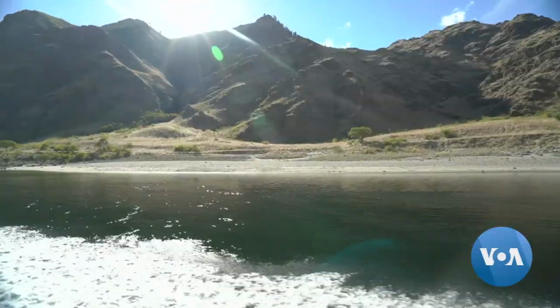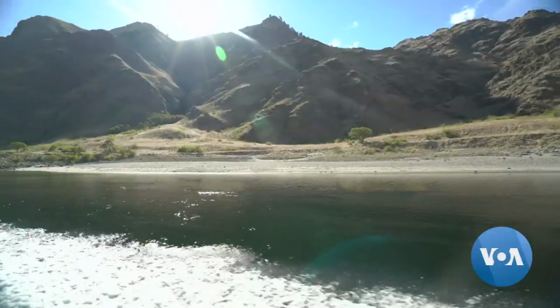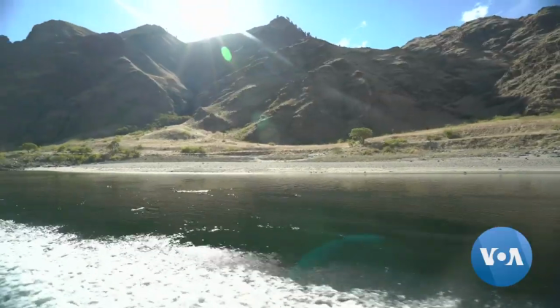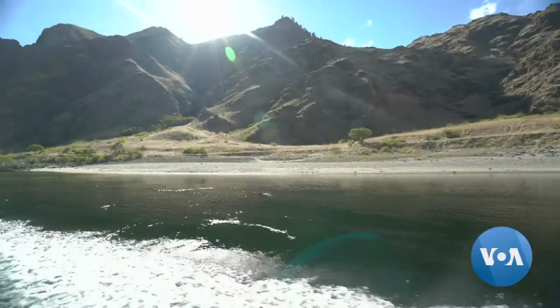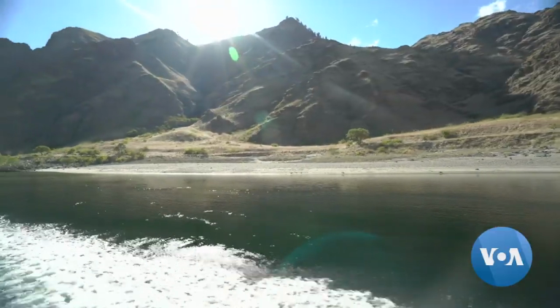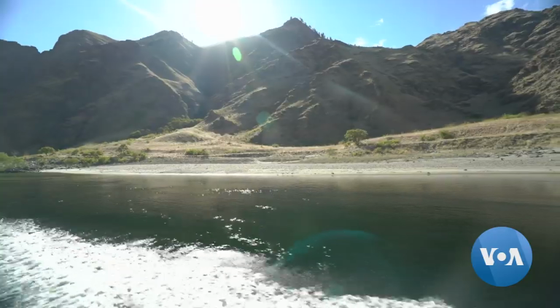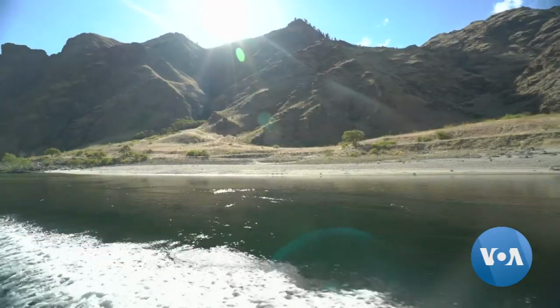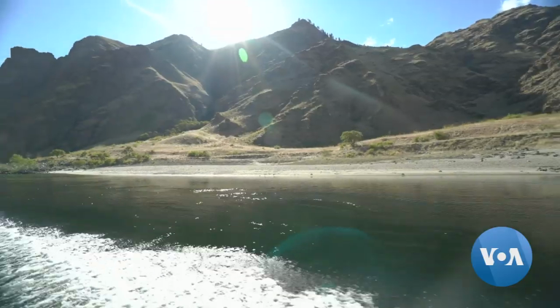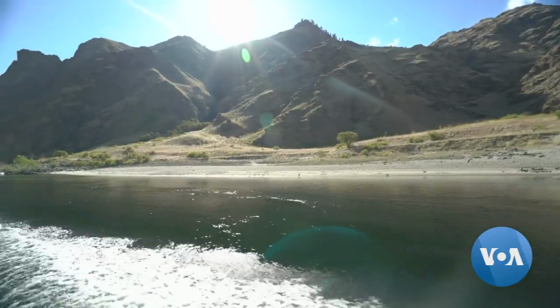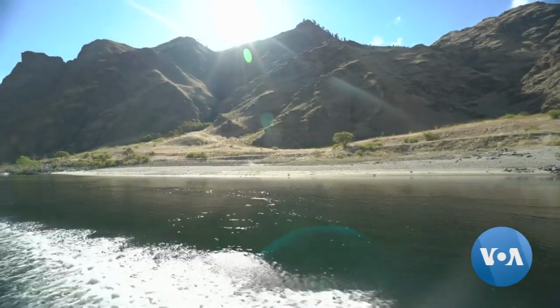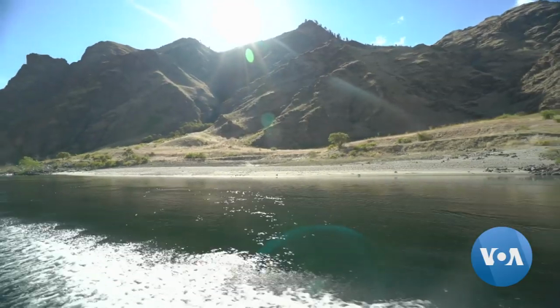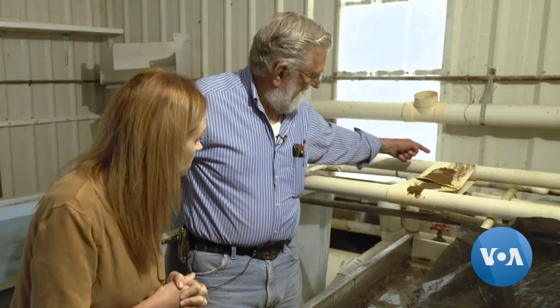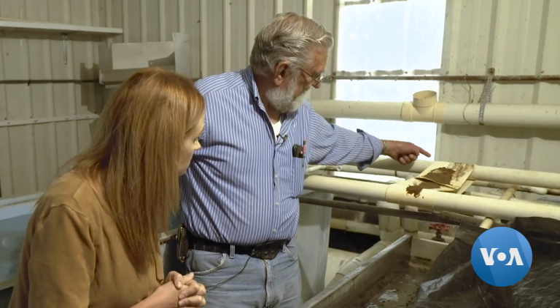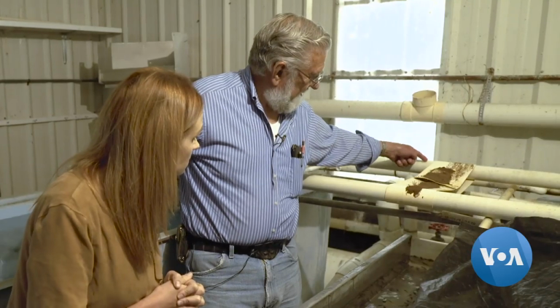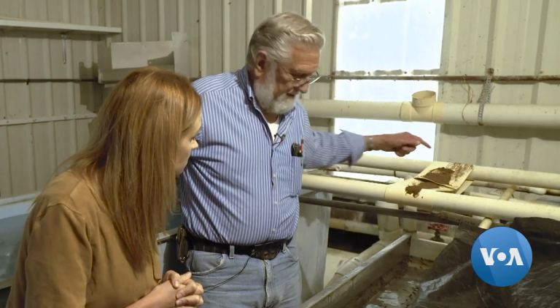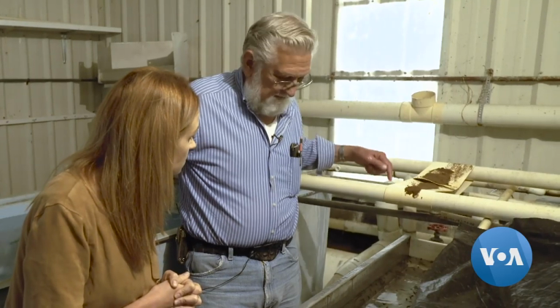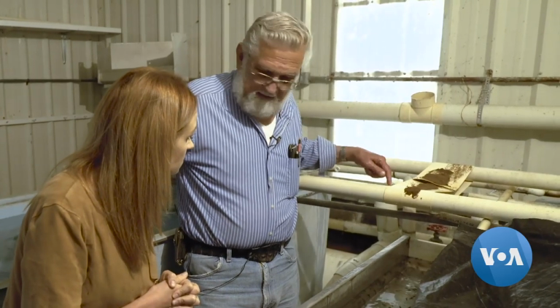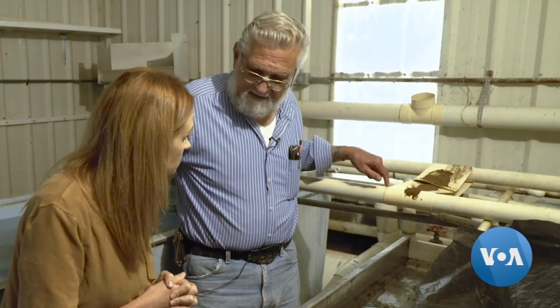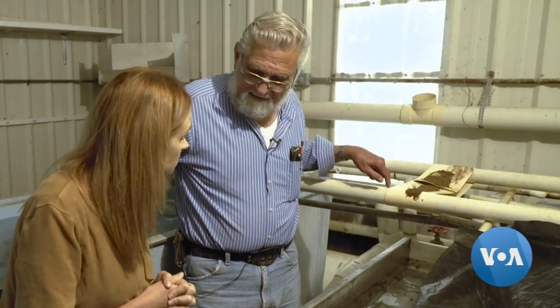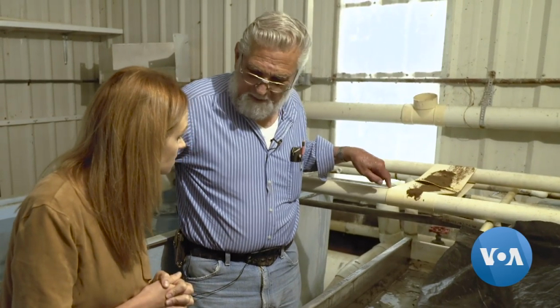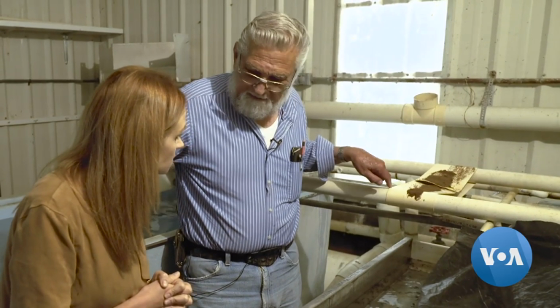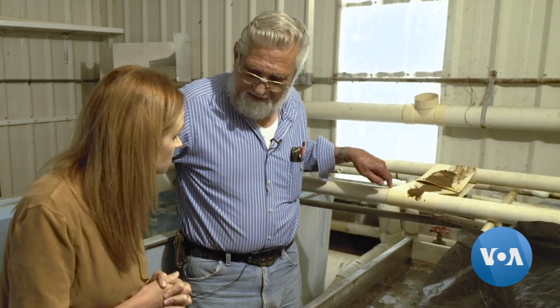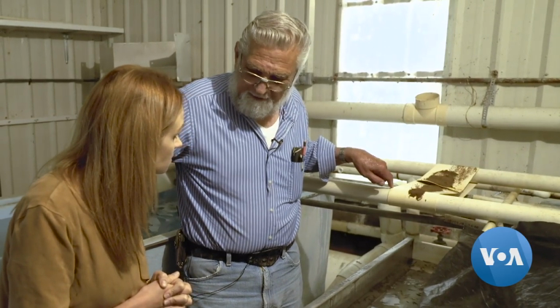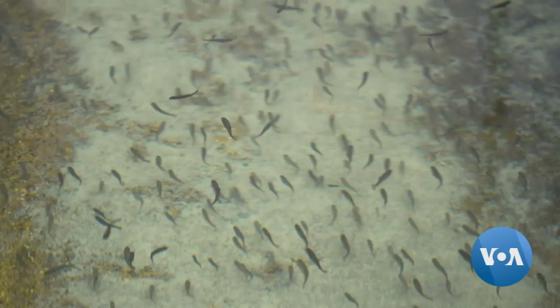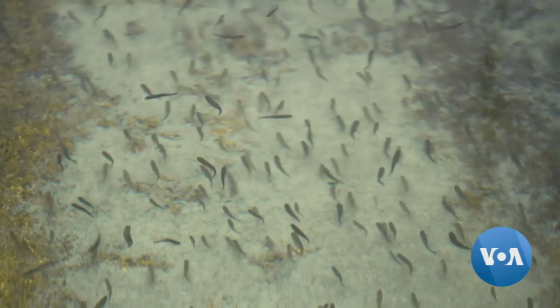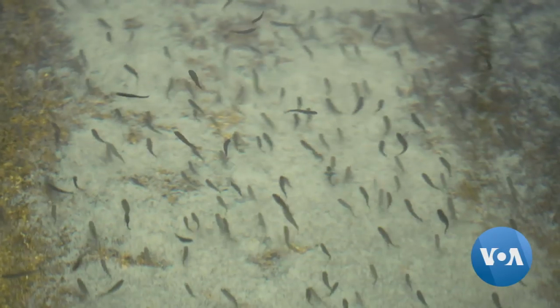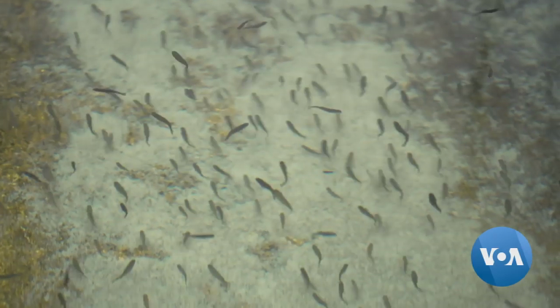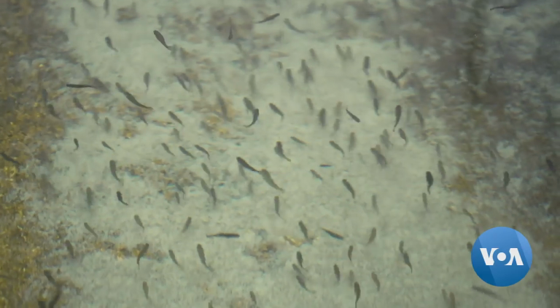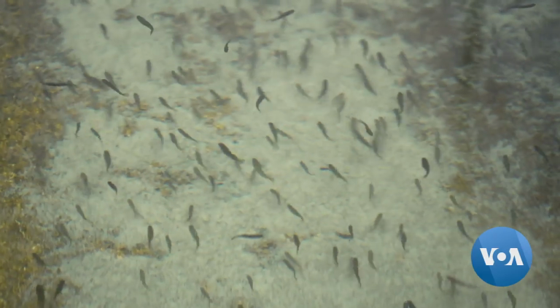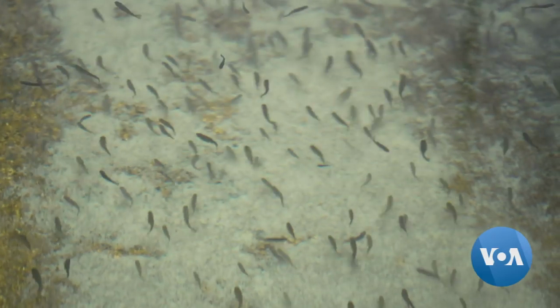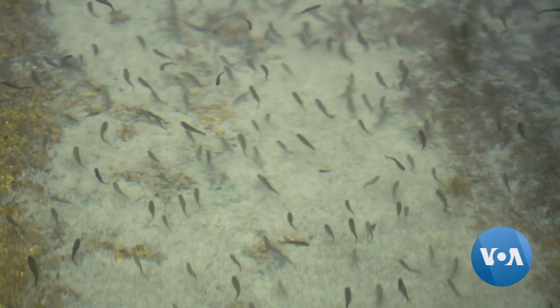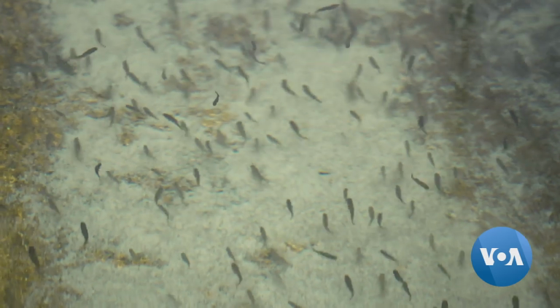It is here in the Snake River Valley in Idaho that Leo Ray started his sturgeon farm business in 1988.